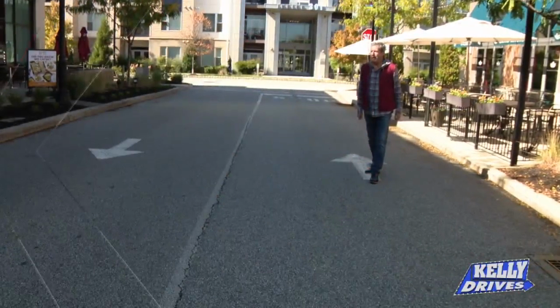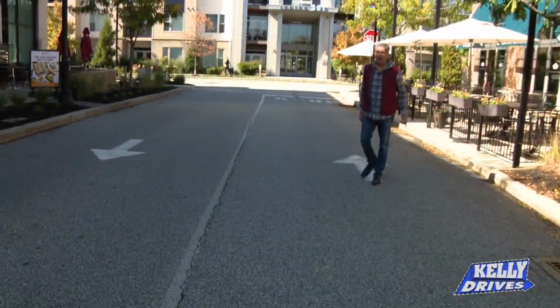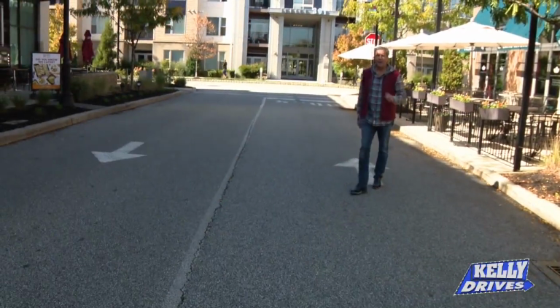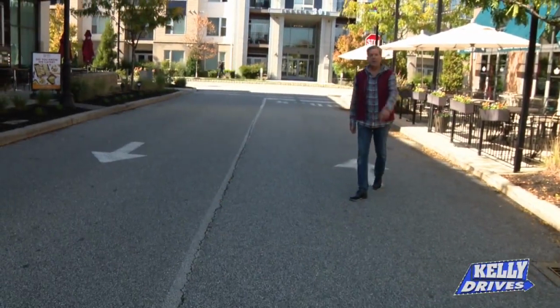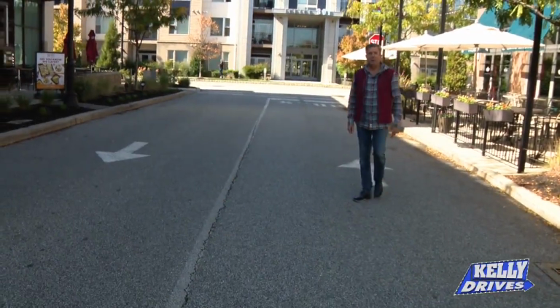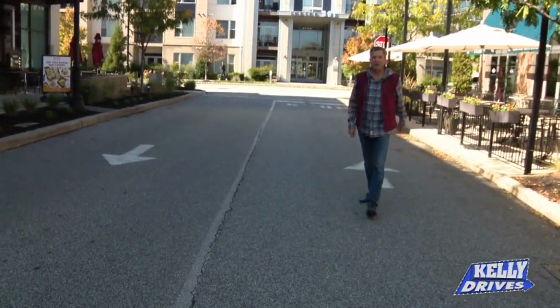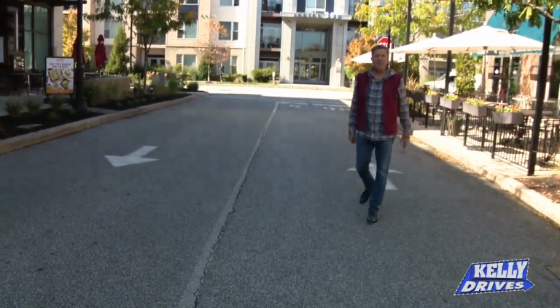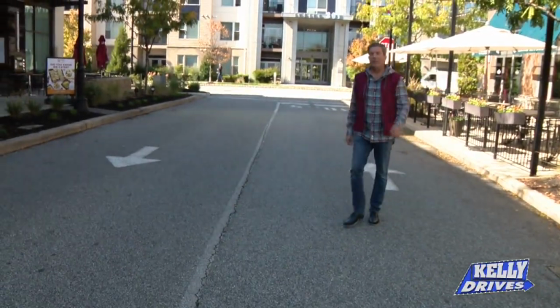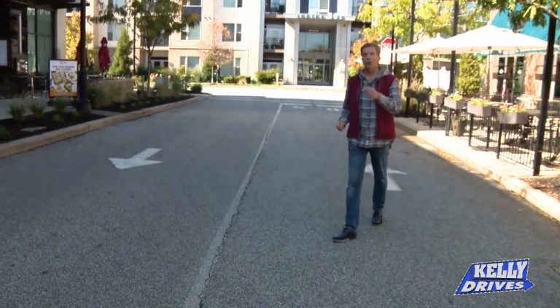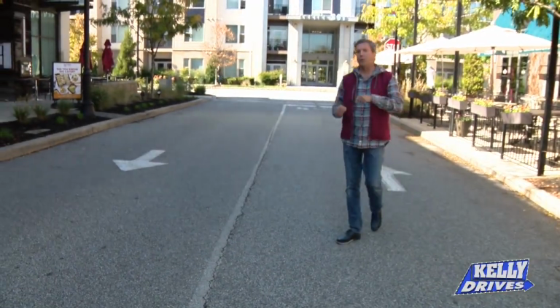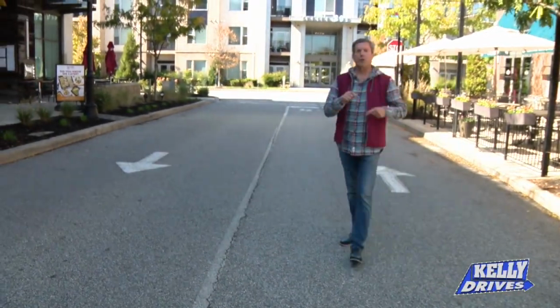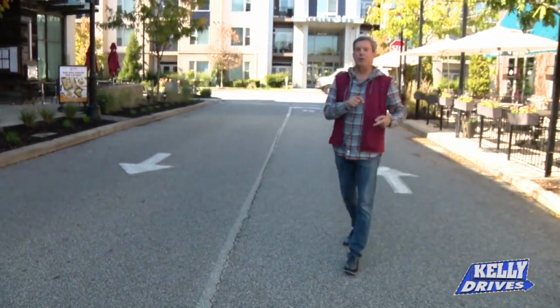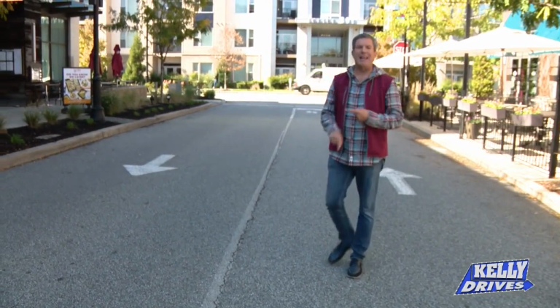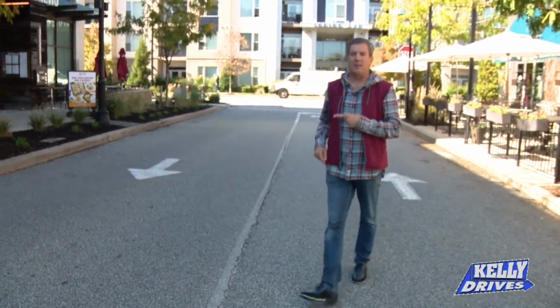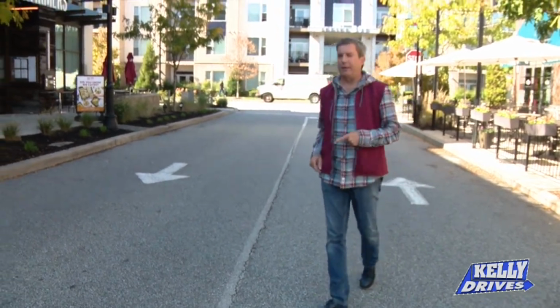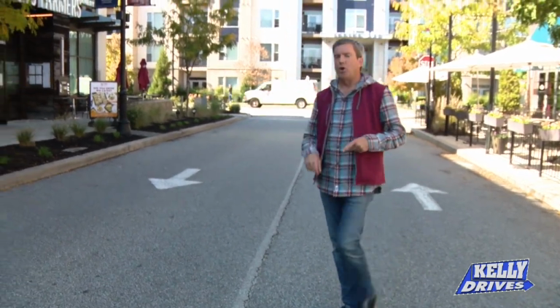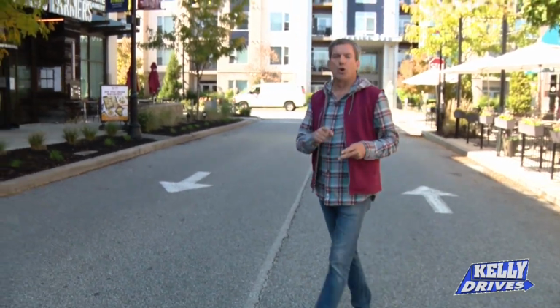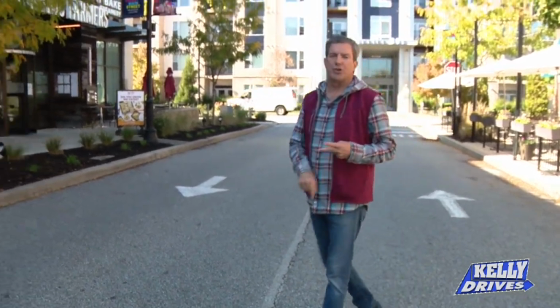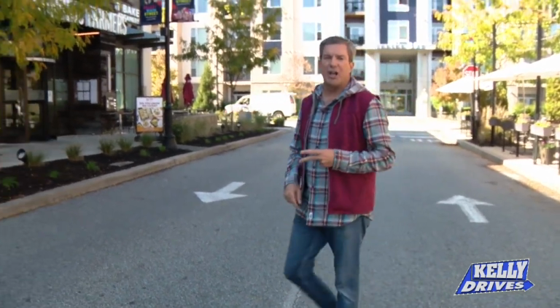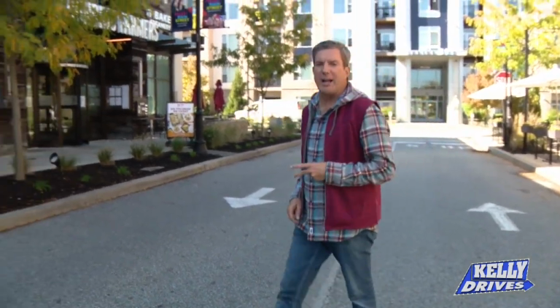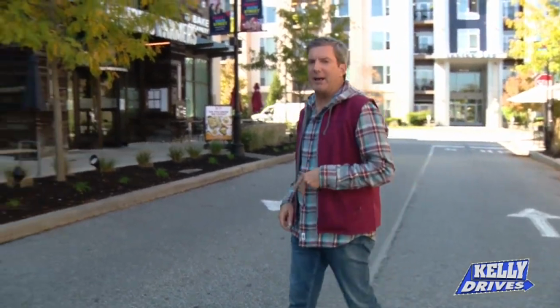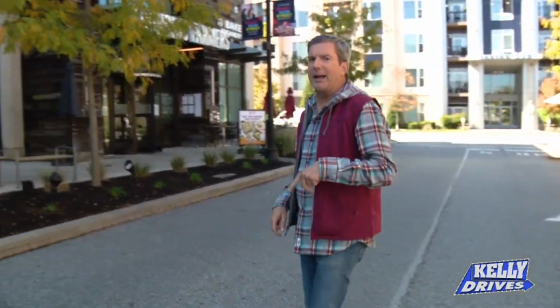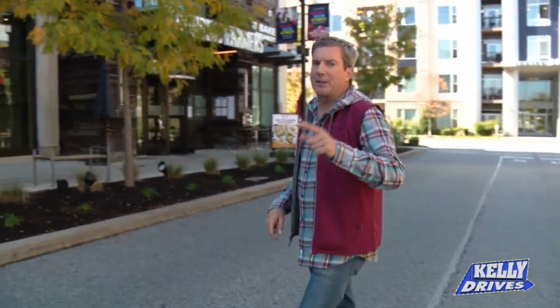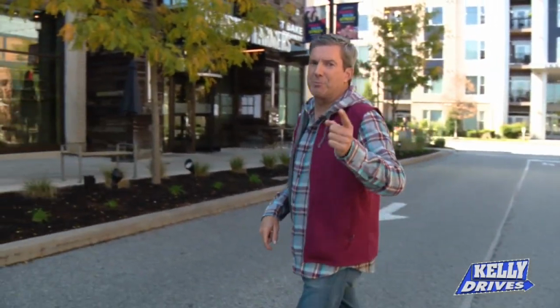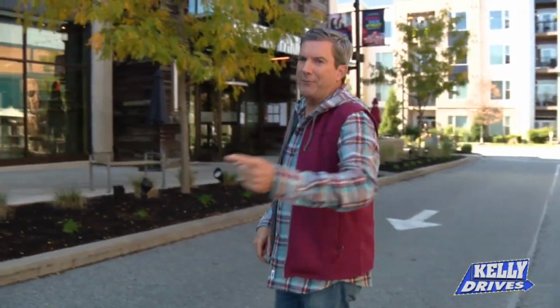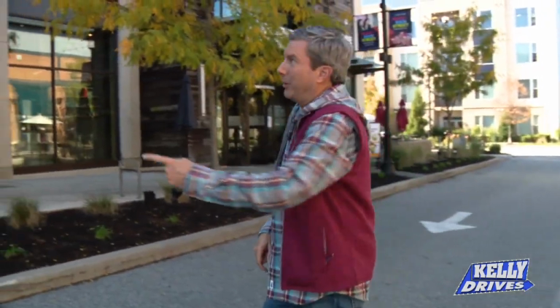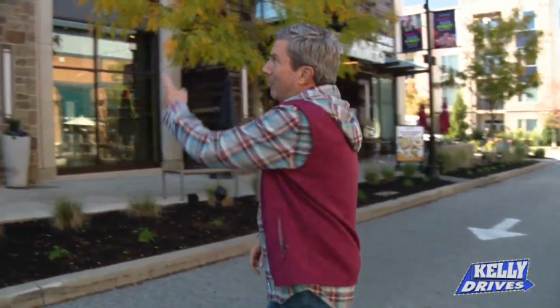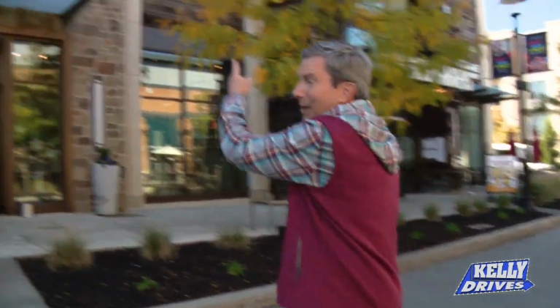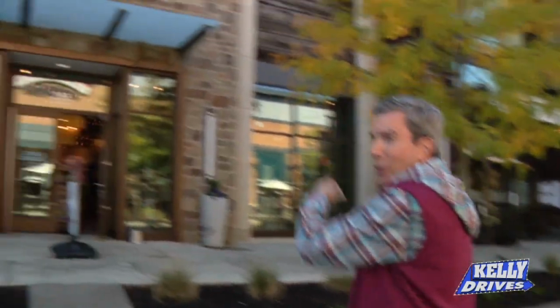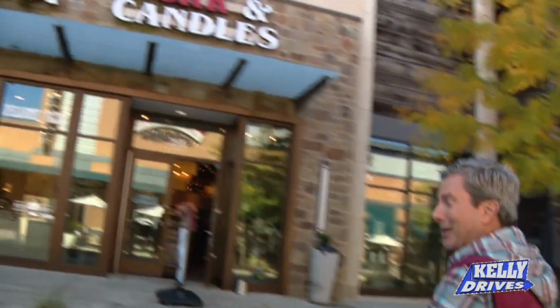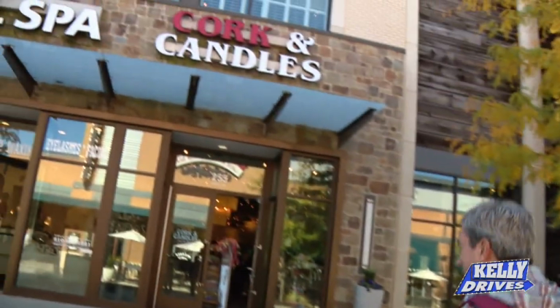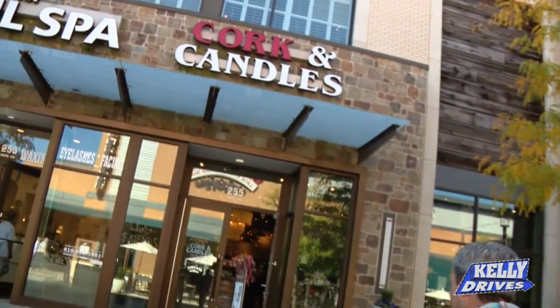Everybody here at King of Prussia — if you're looking for a good date night, girls' night out, I got the spot for you. Come on, Corking Candle.